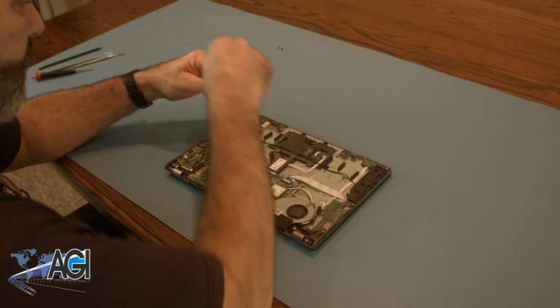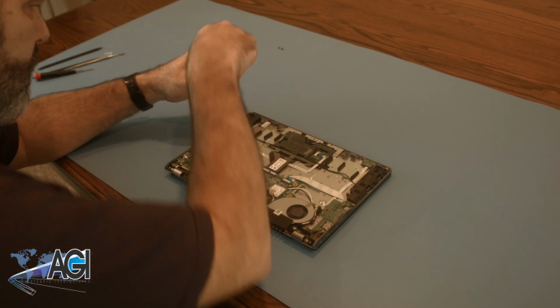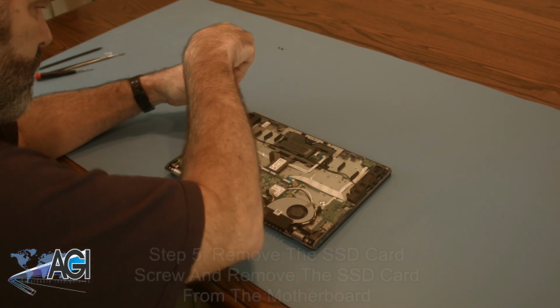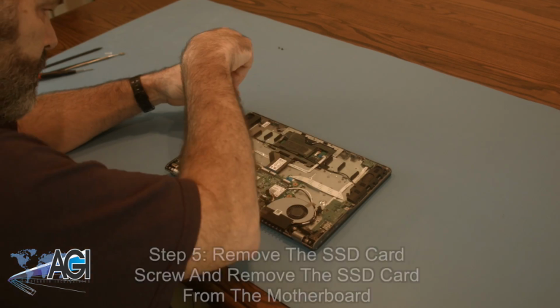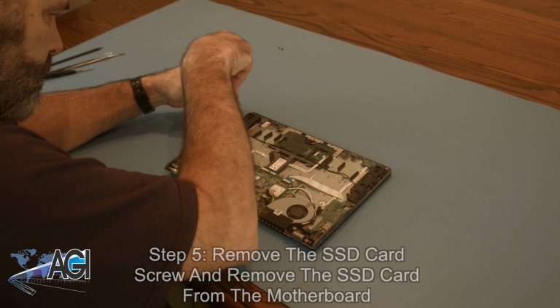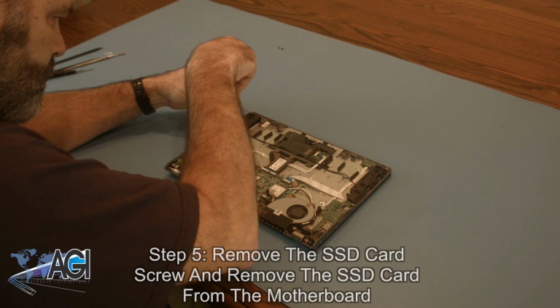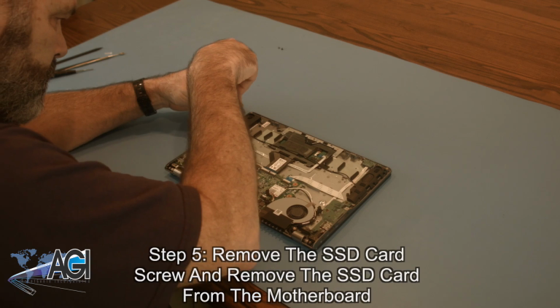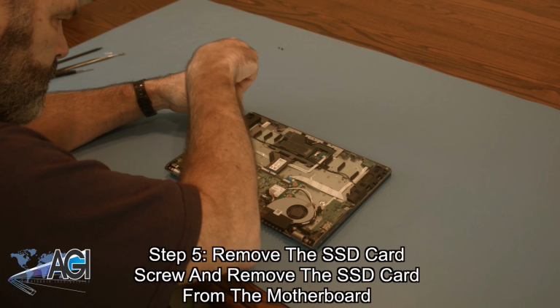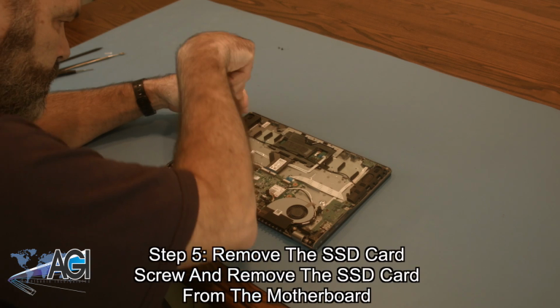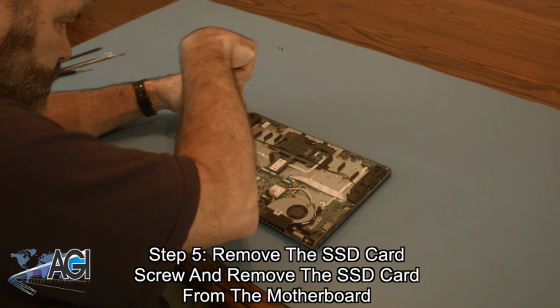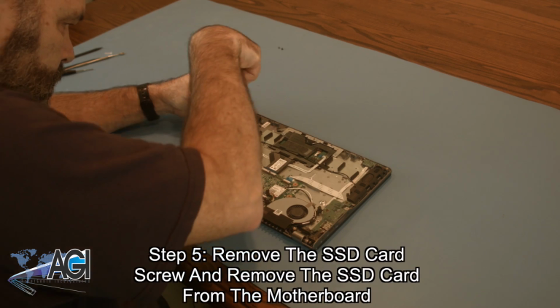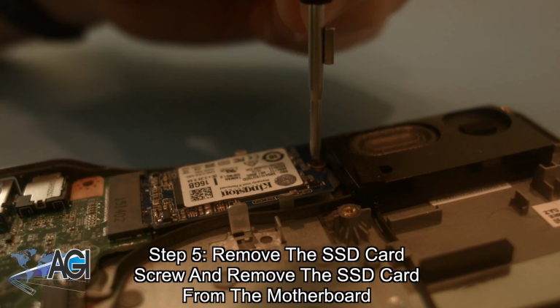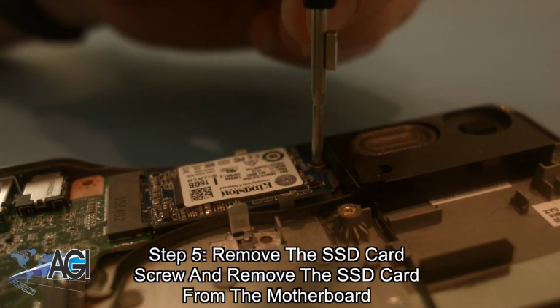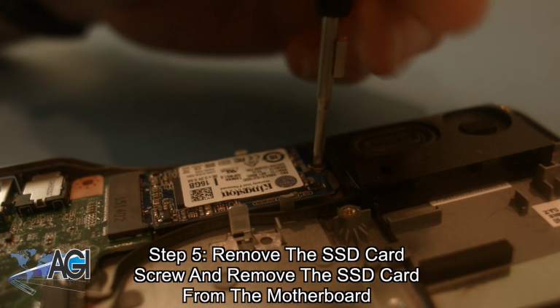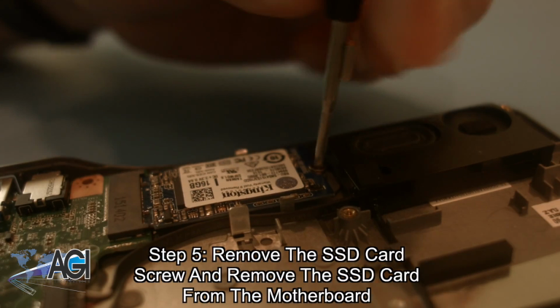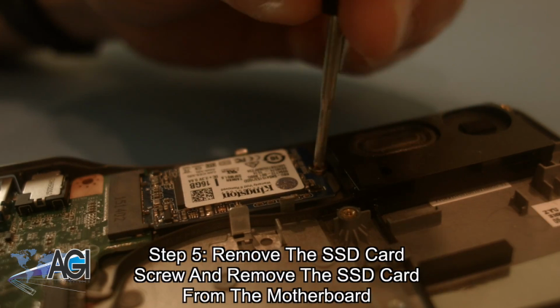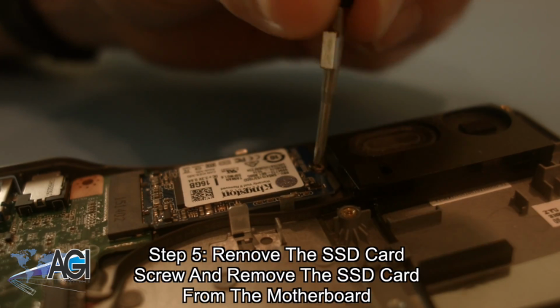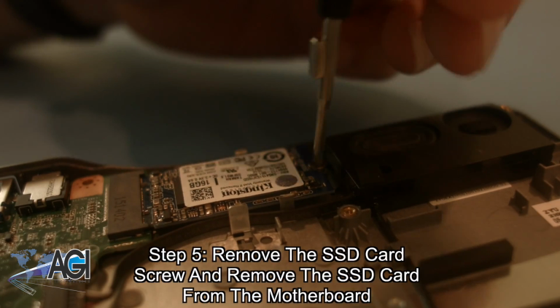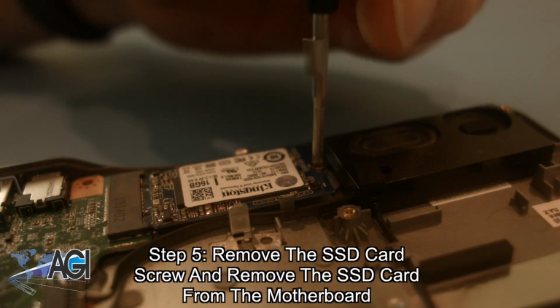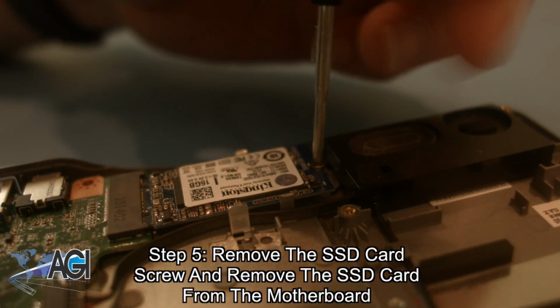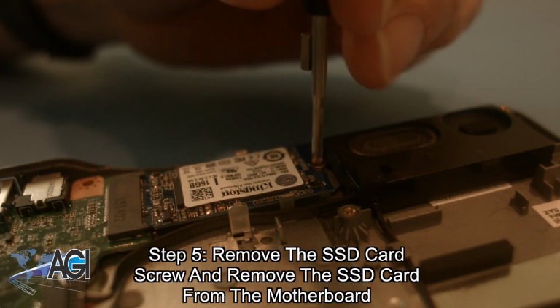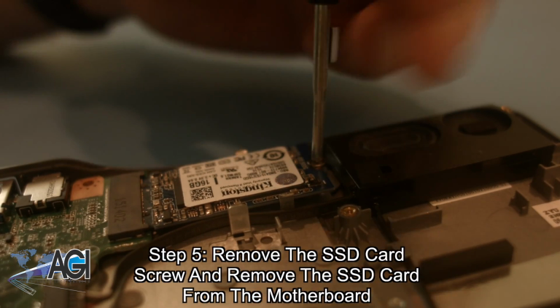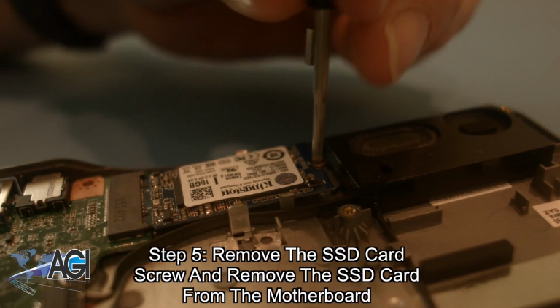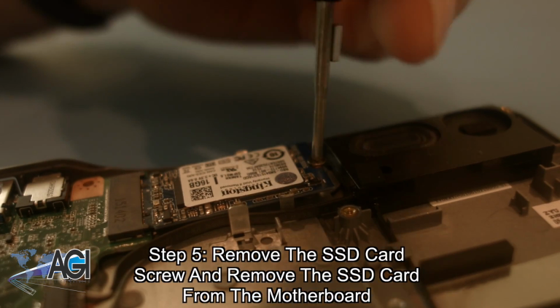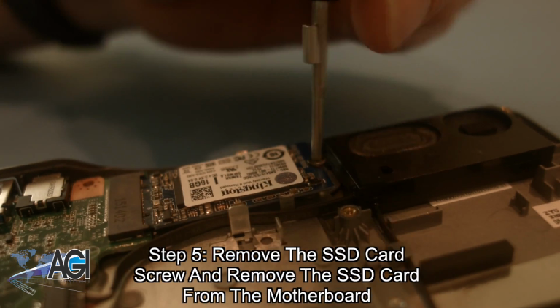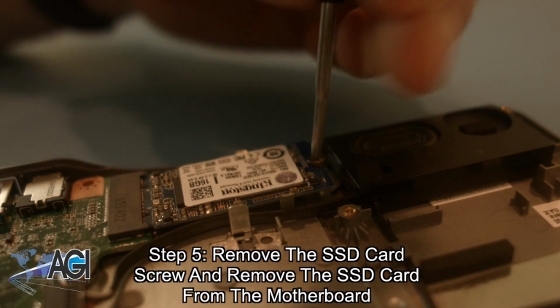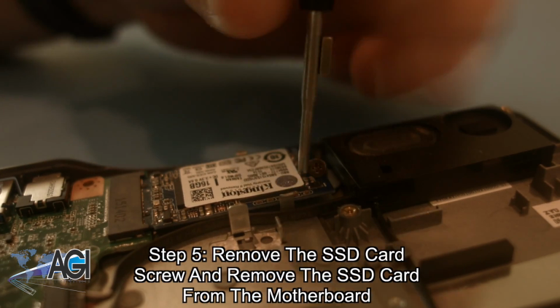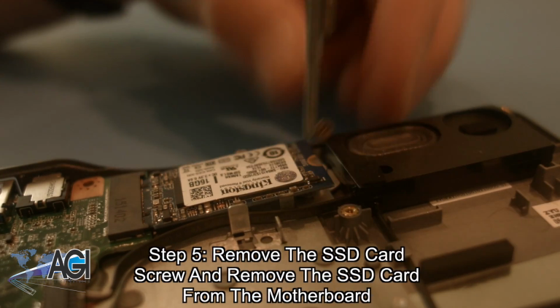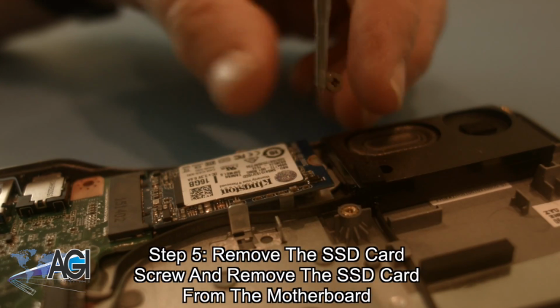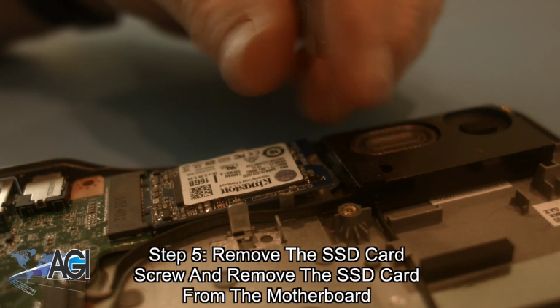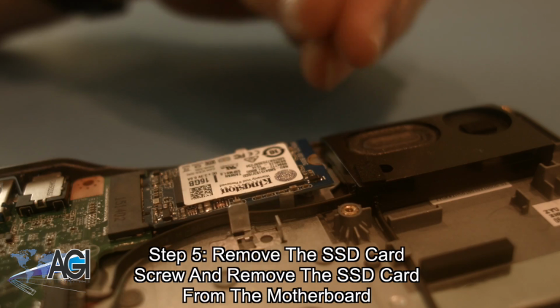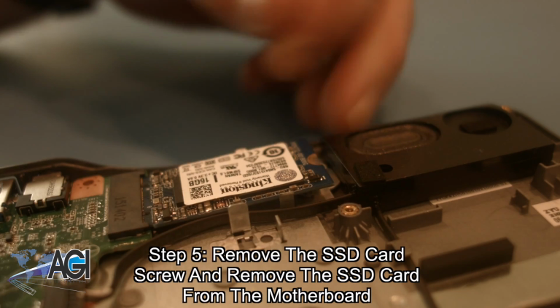Now, you will remove the SSD card screw and remove the SSD card from the motherboard.